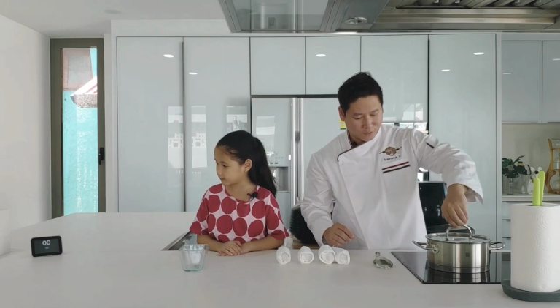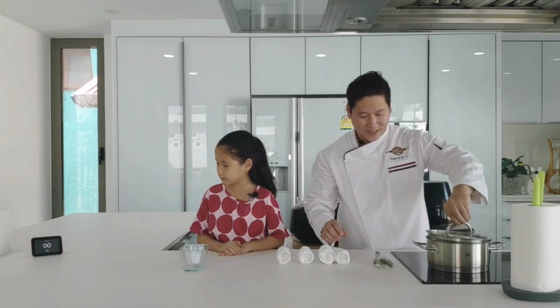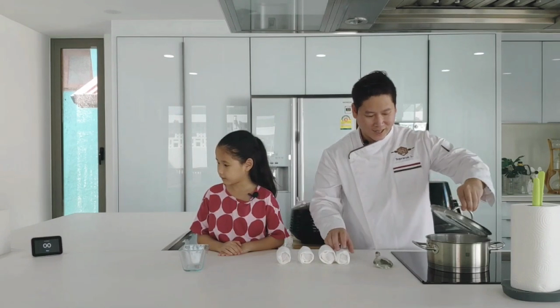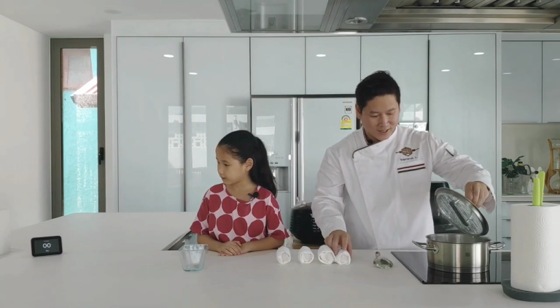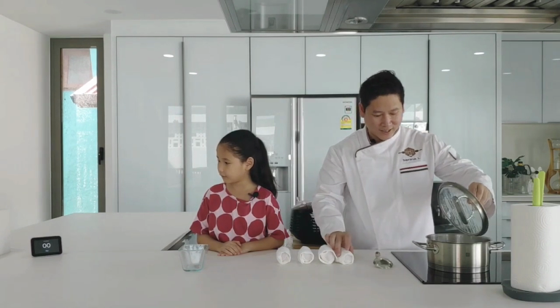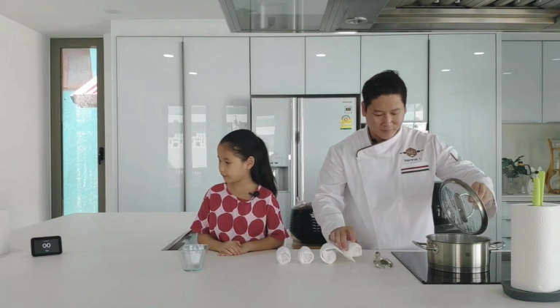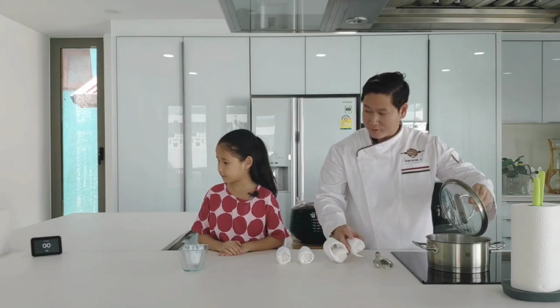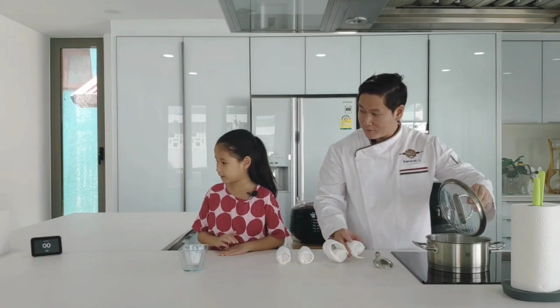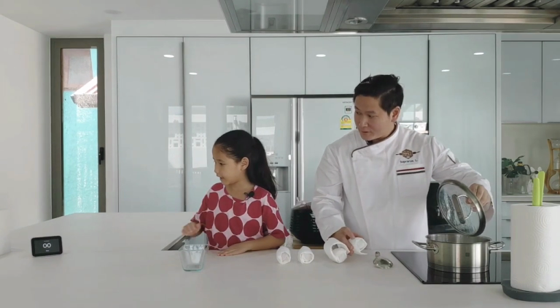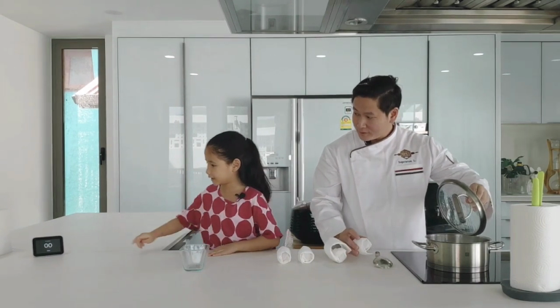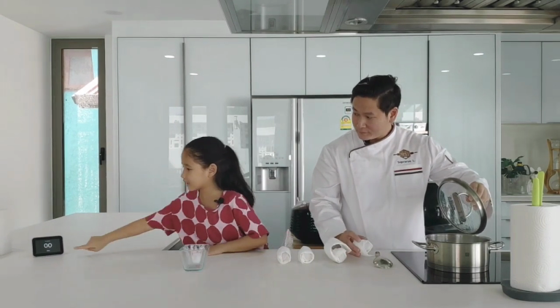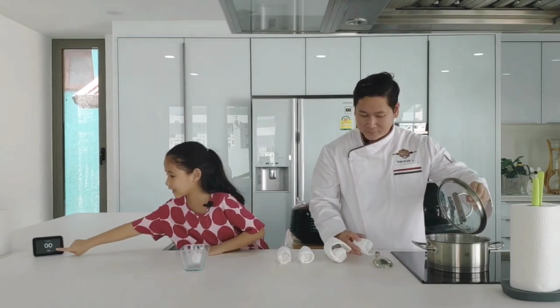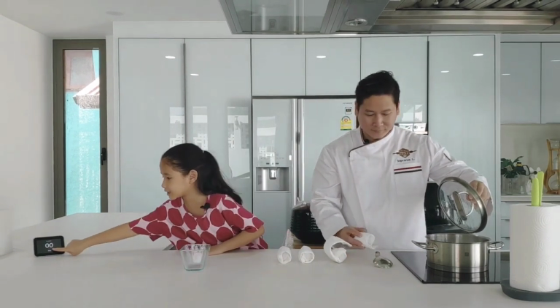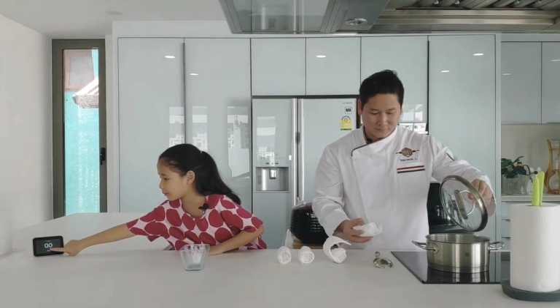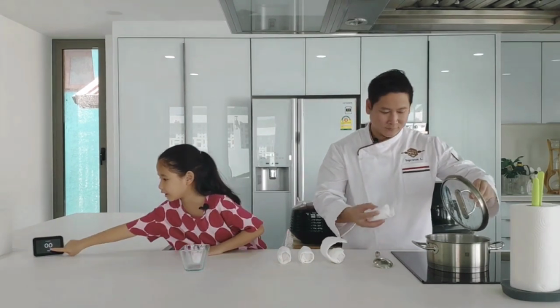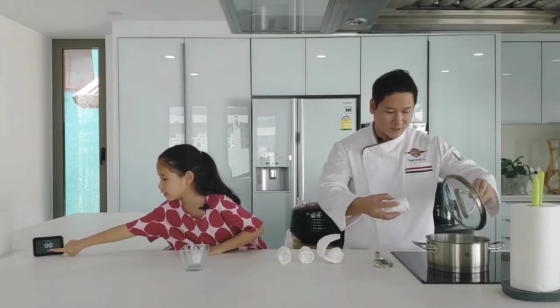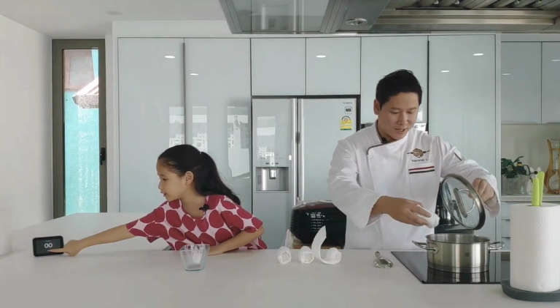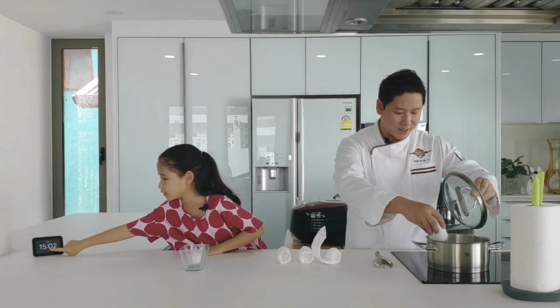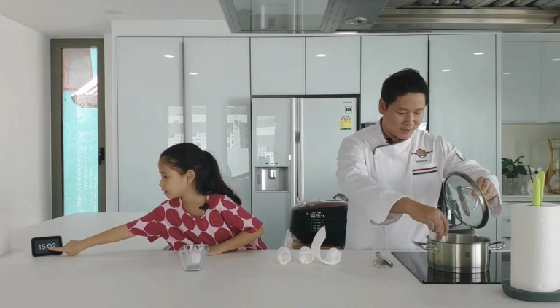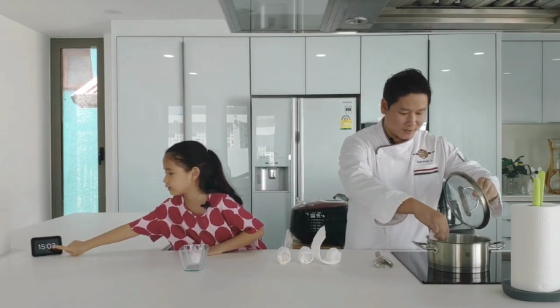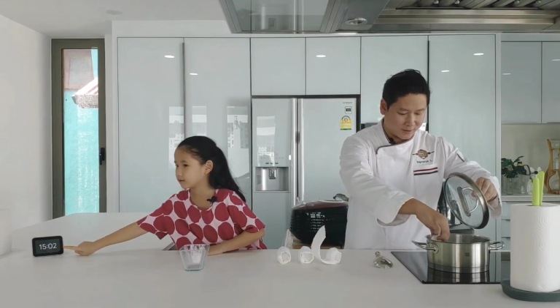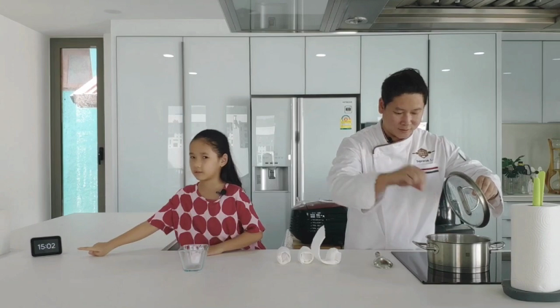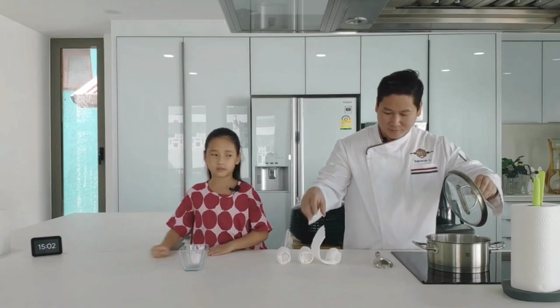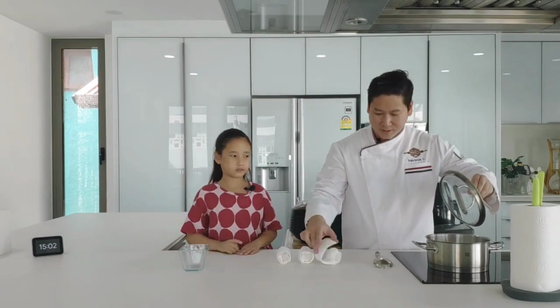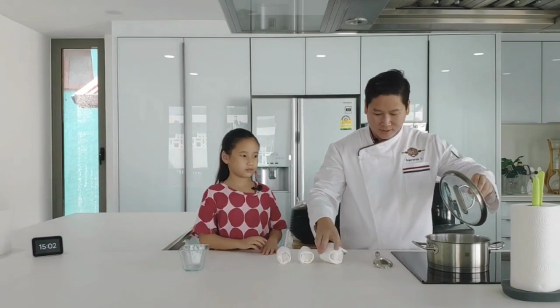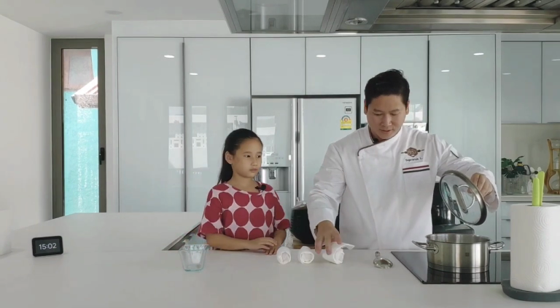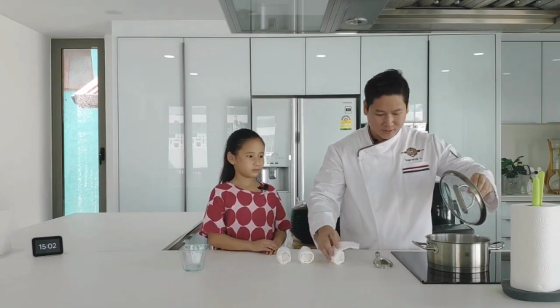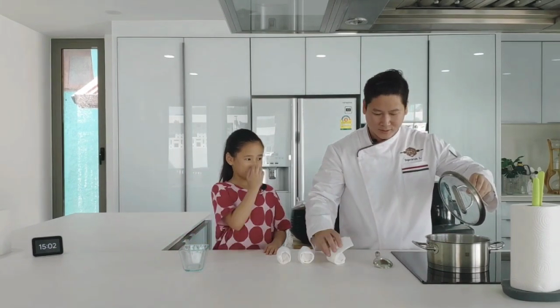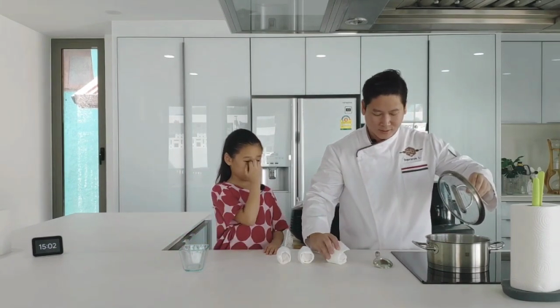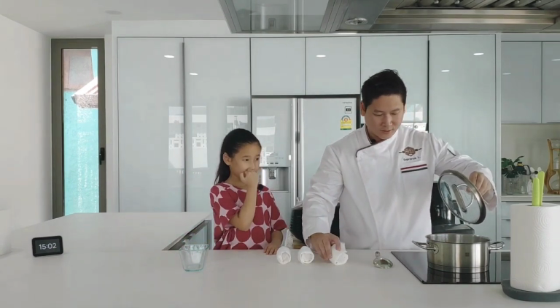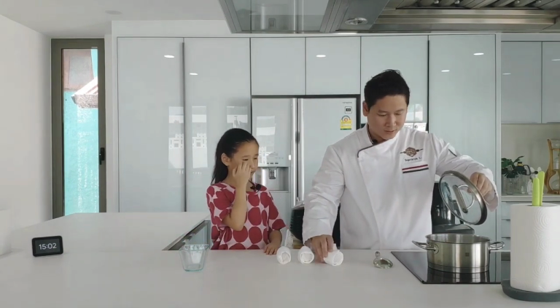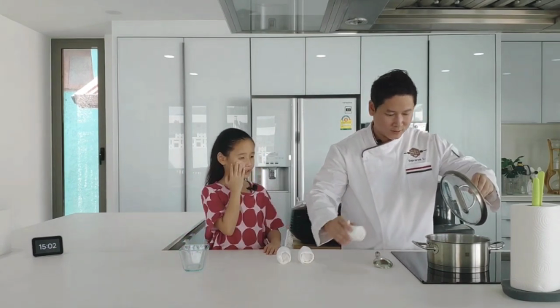Put the egg in the bowl. One — put it already.